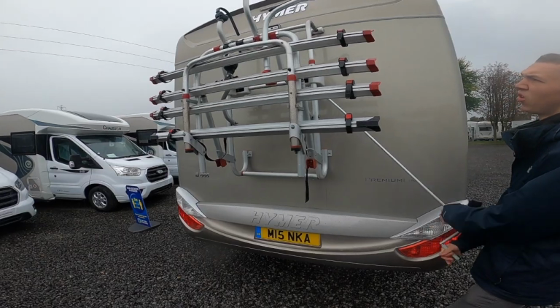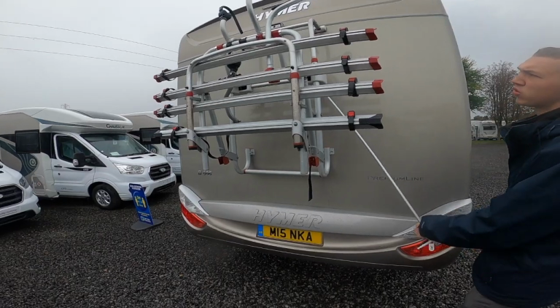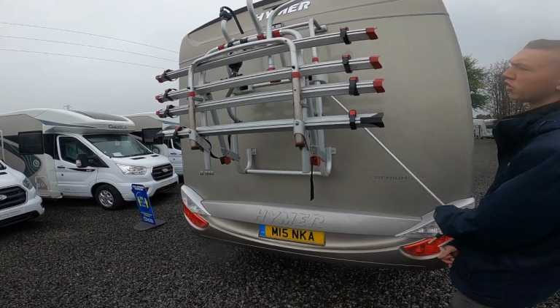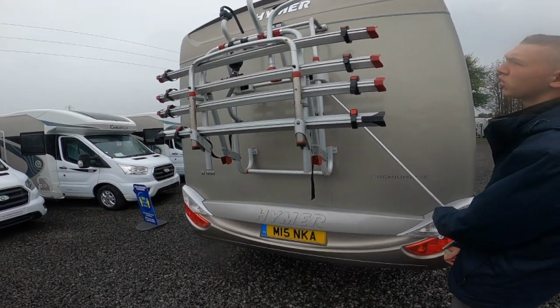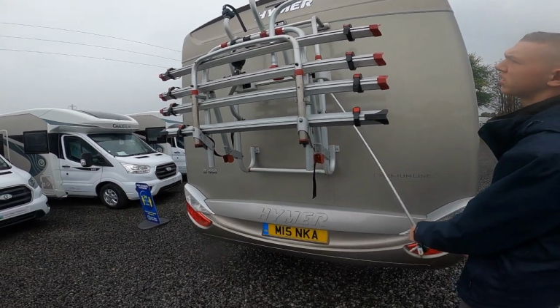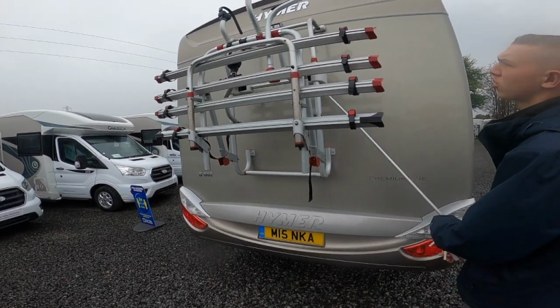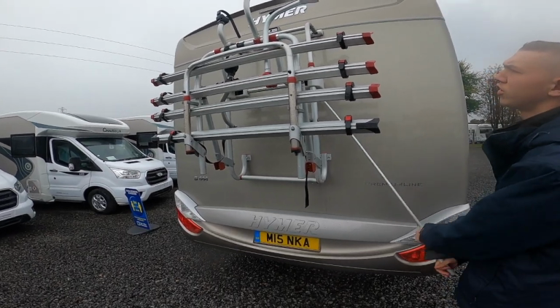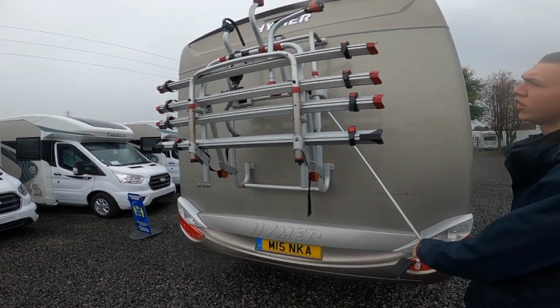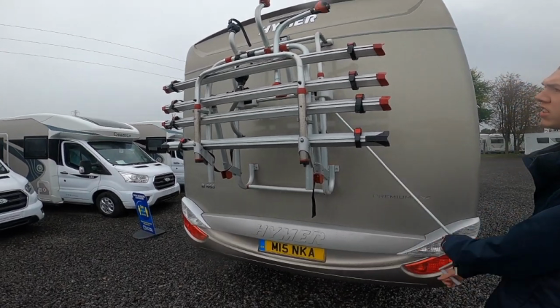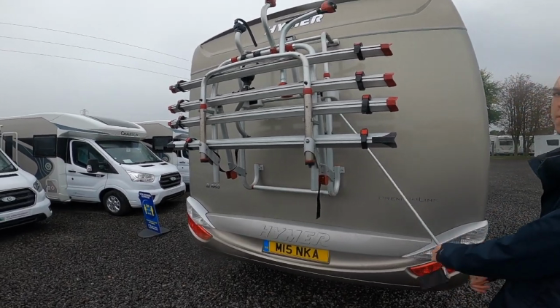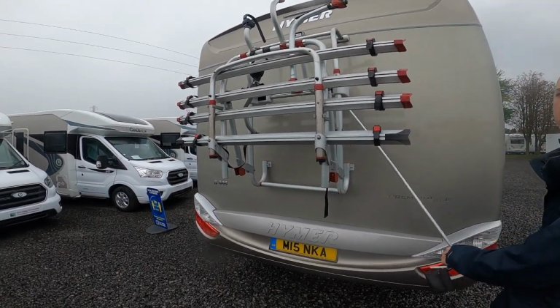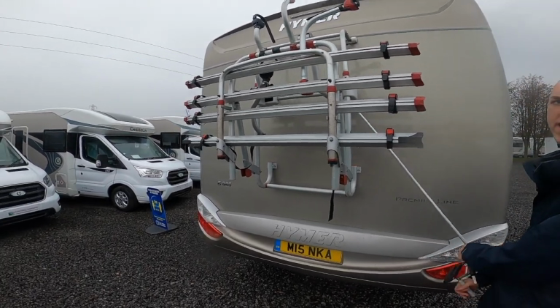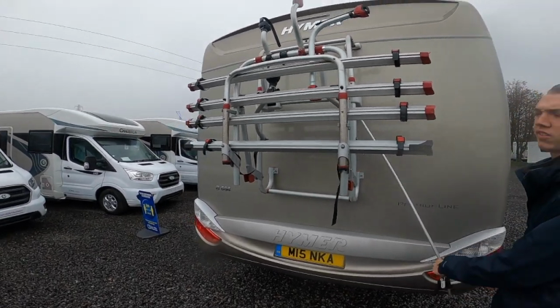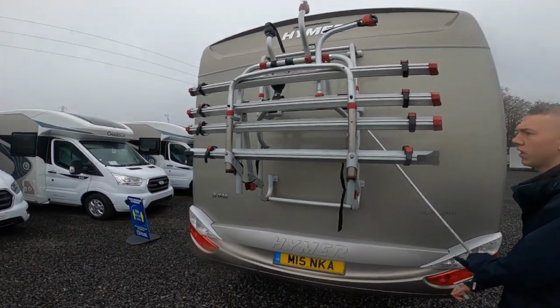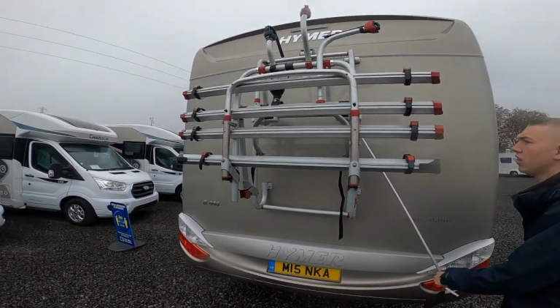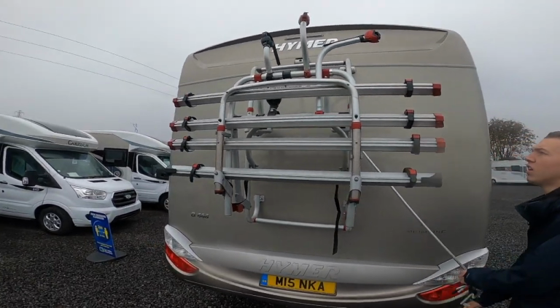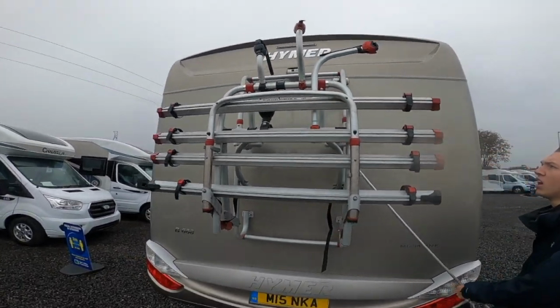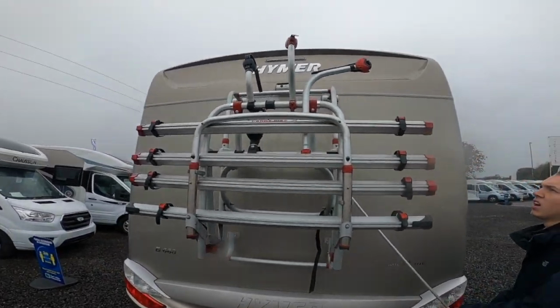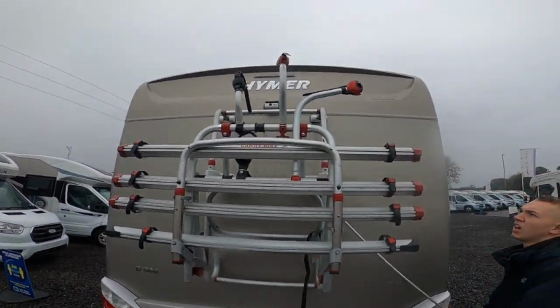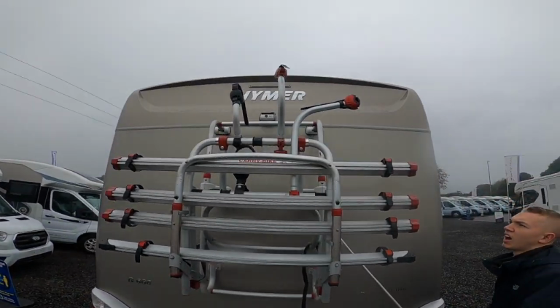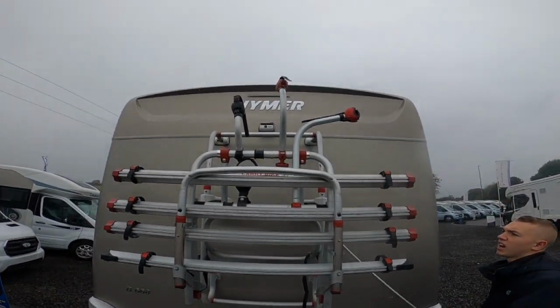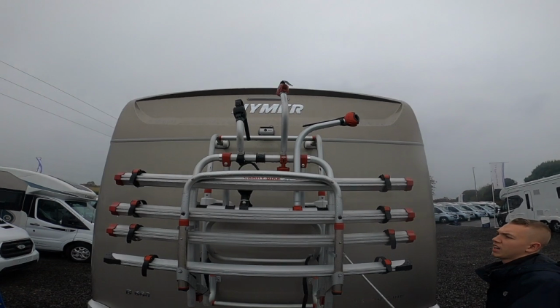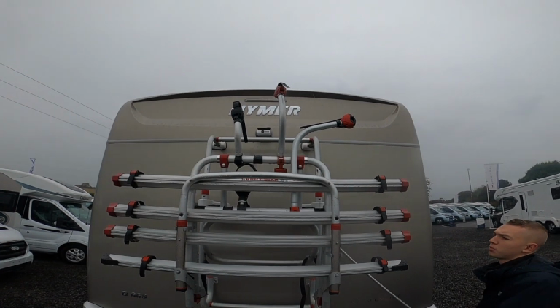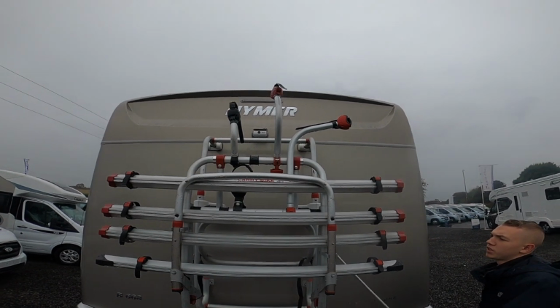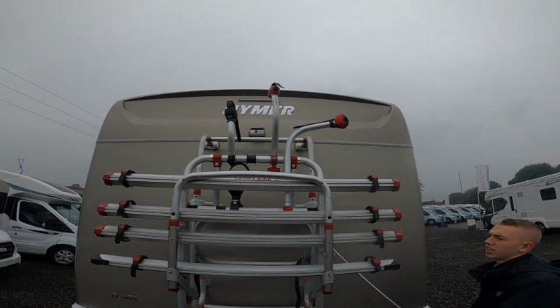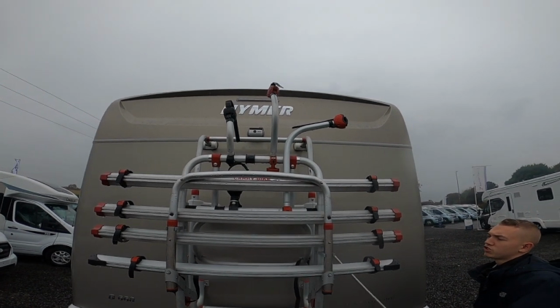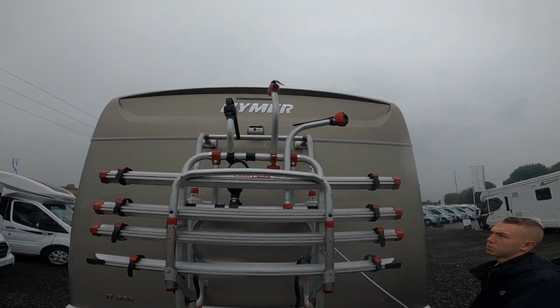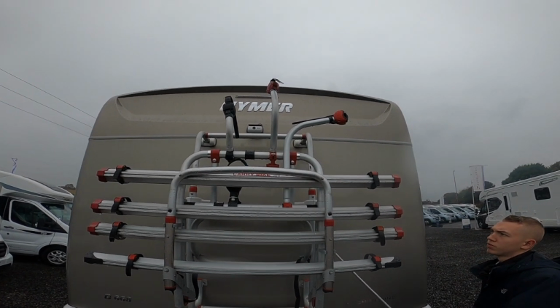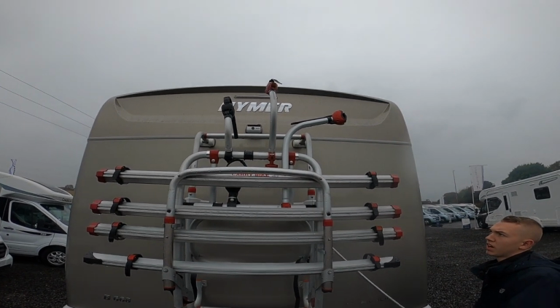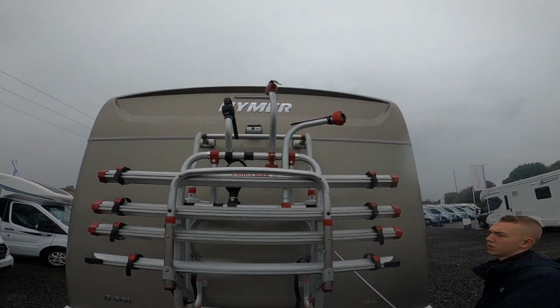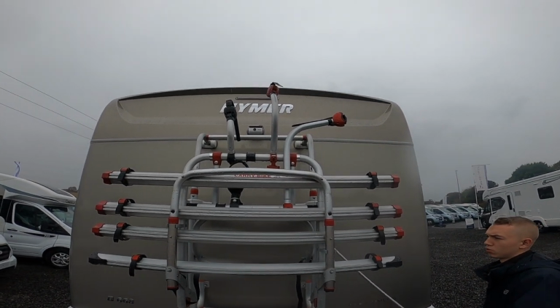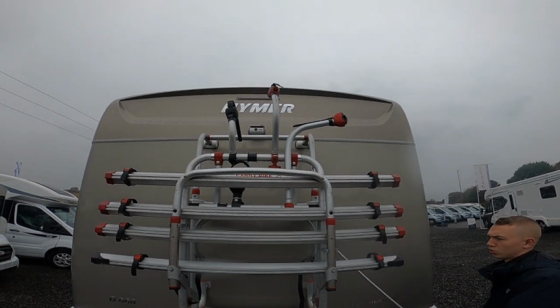You'll also notice you've got a reversing camera there as well, and a high level brake light just above the Heimer logo.